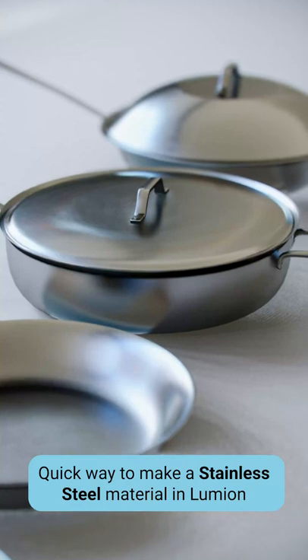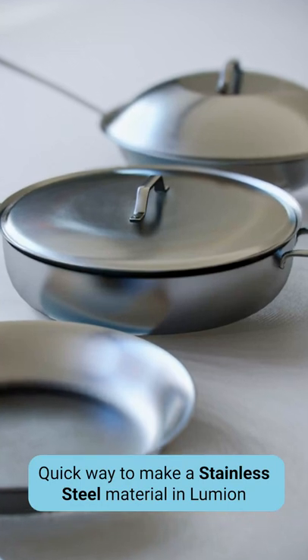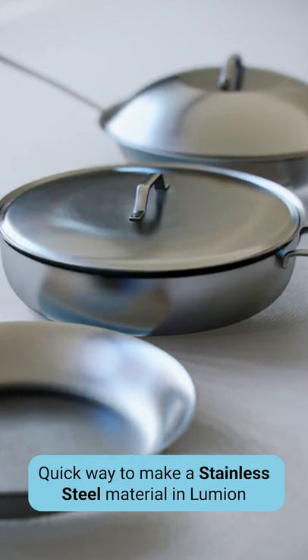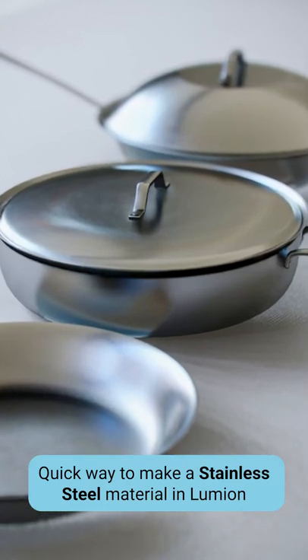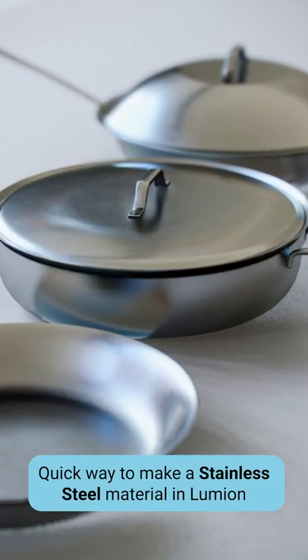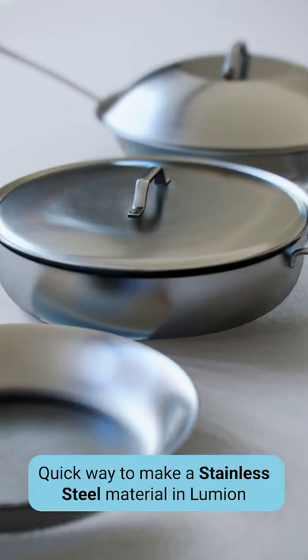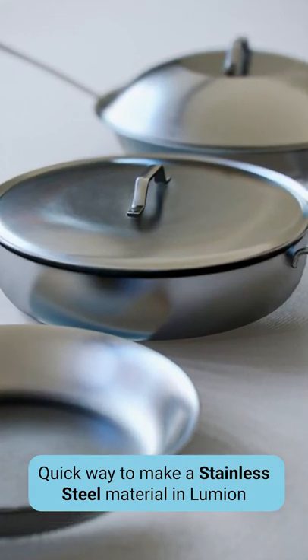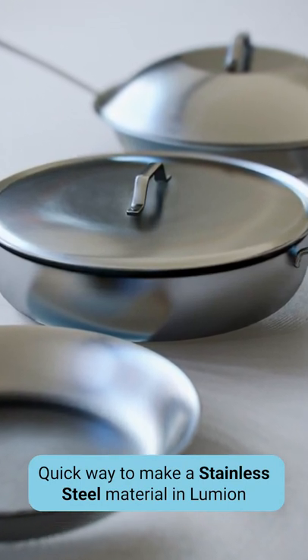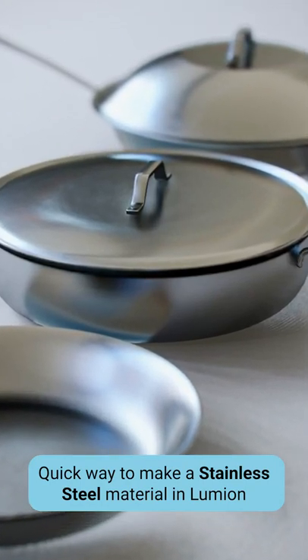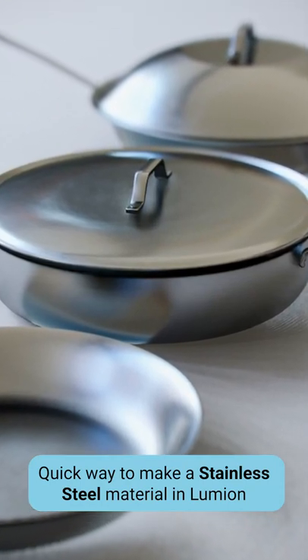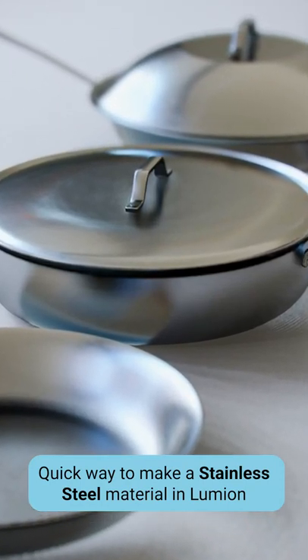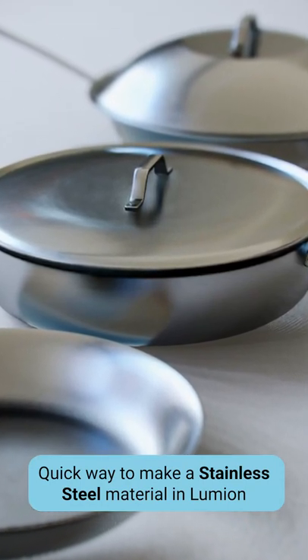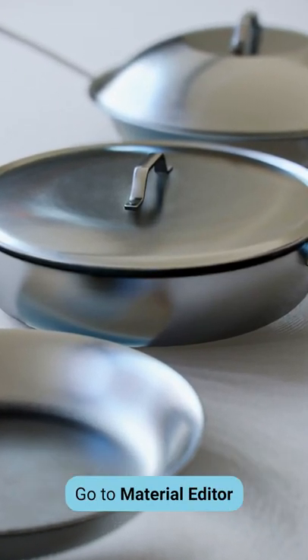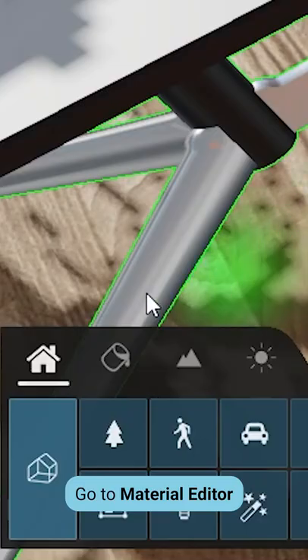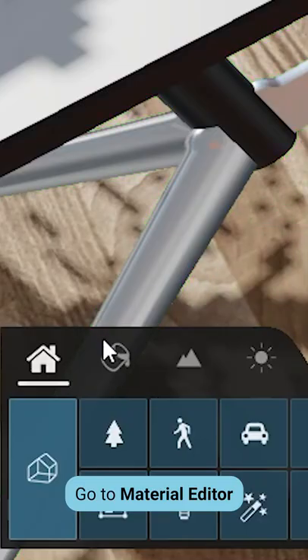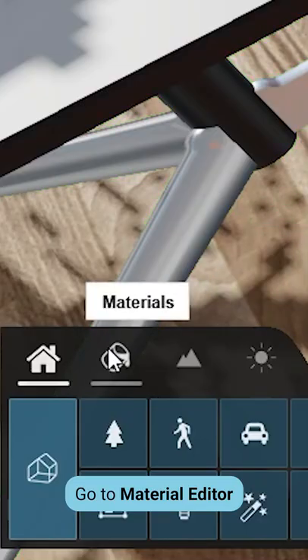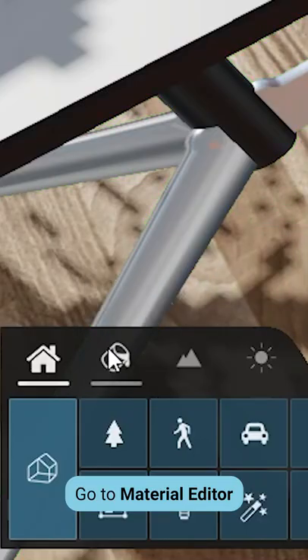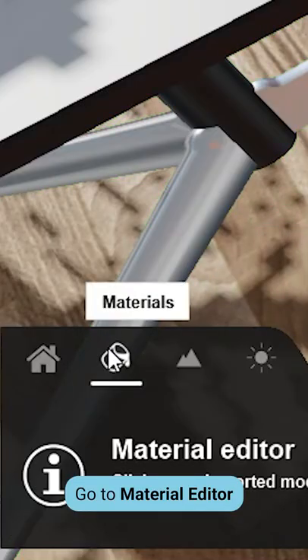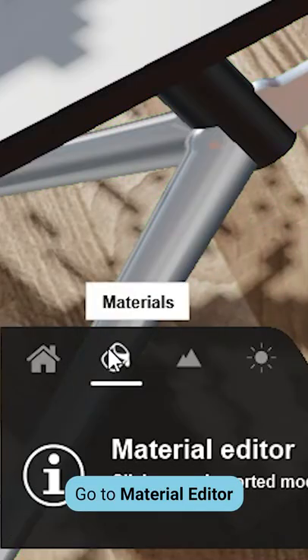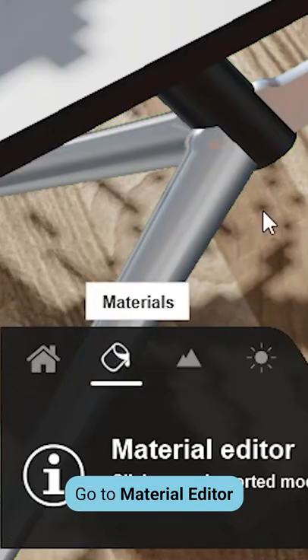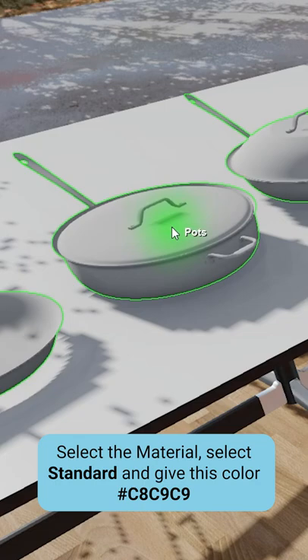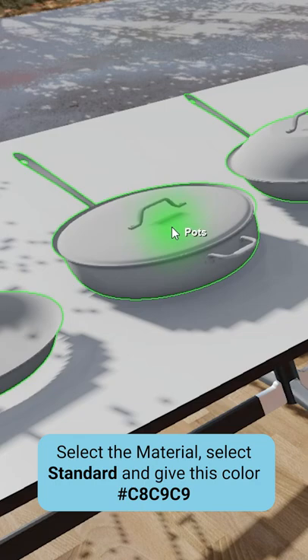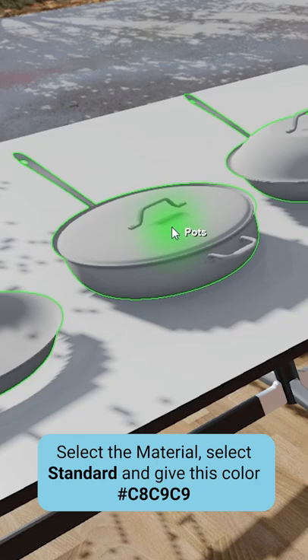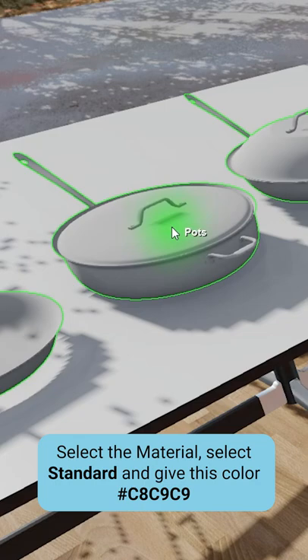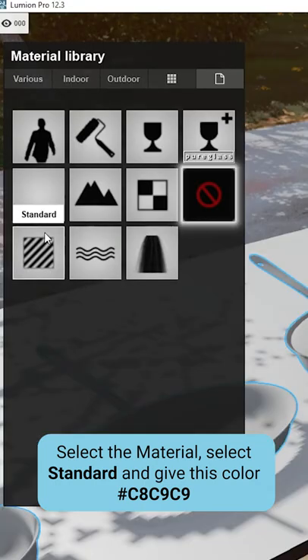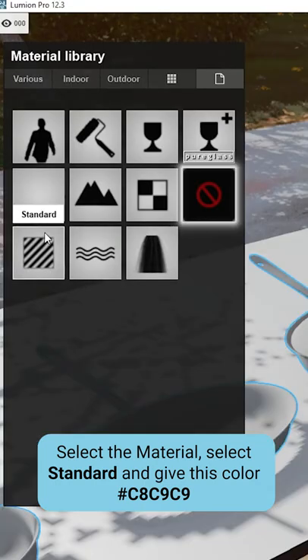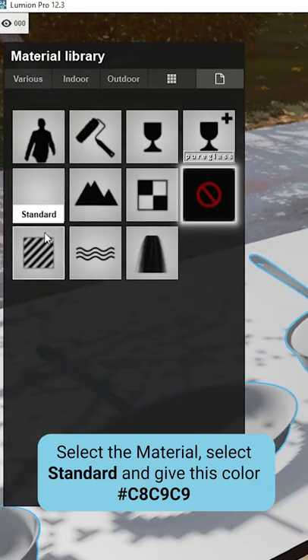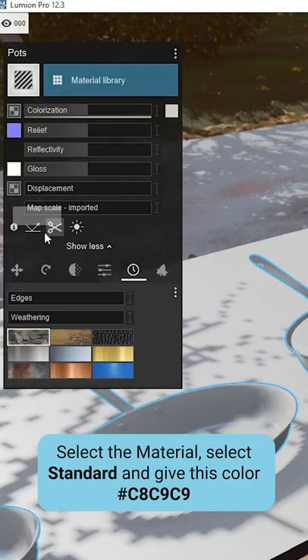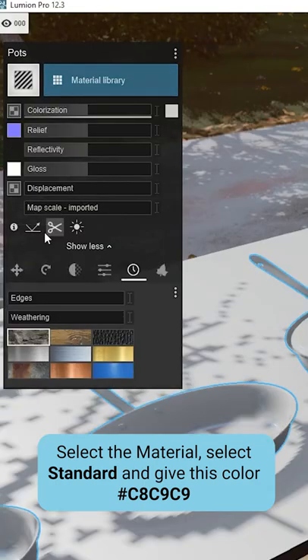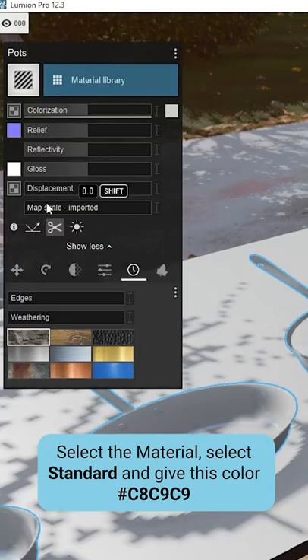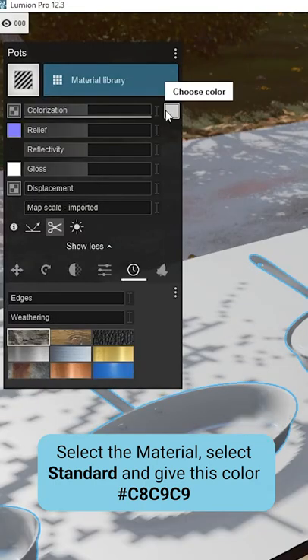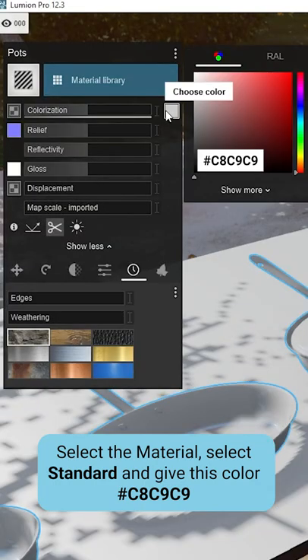Quick way to make a stainless steel material in Lumion. Go to the material editor, select the material, select Standard, and give it this color.